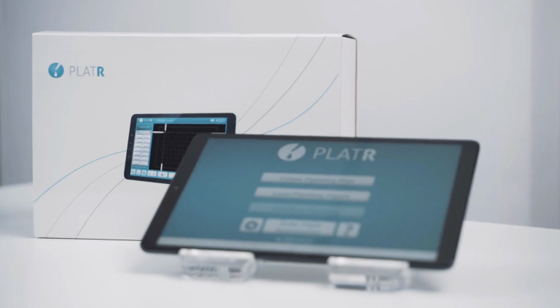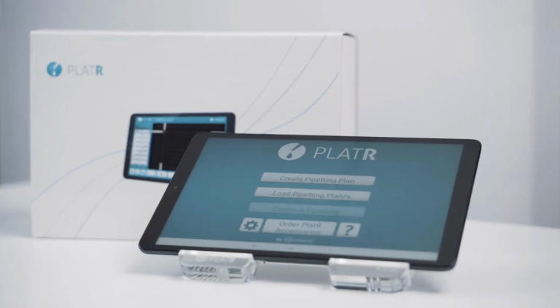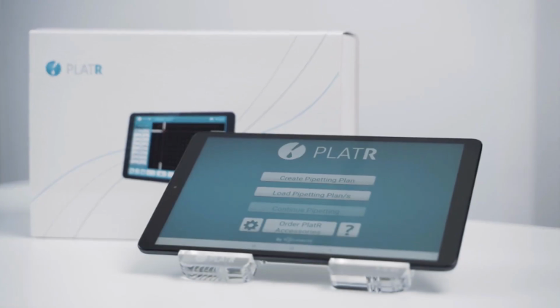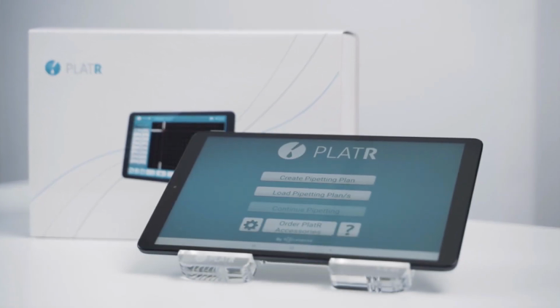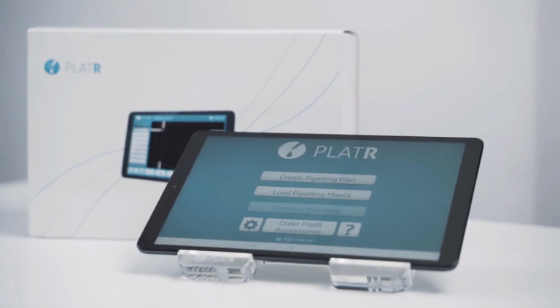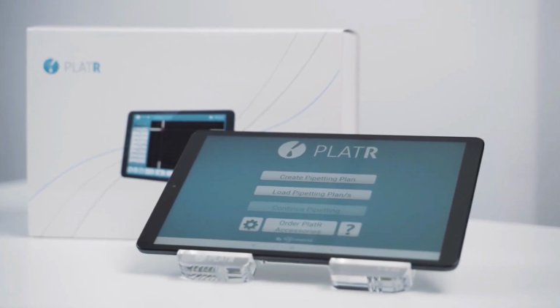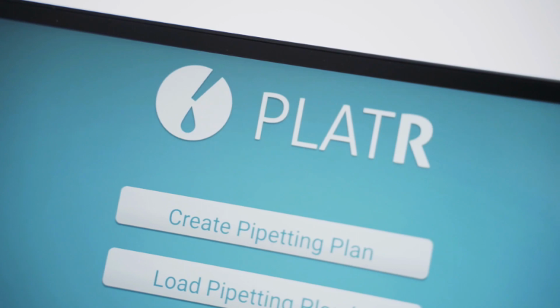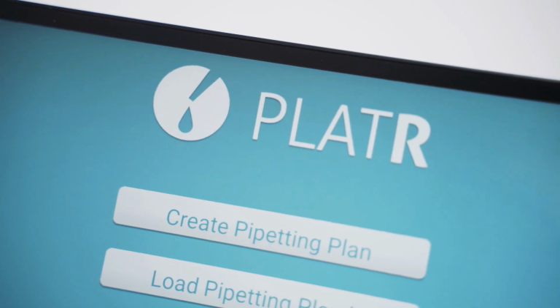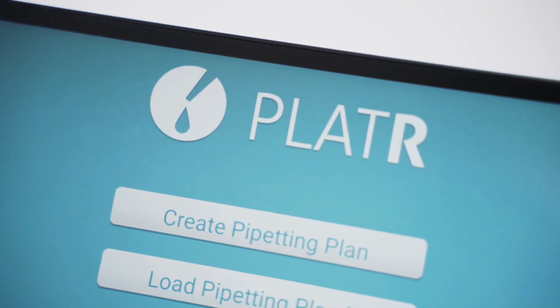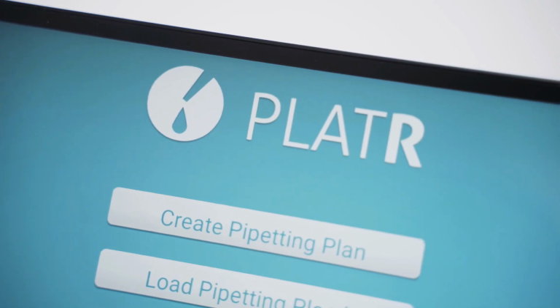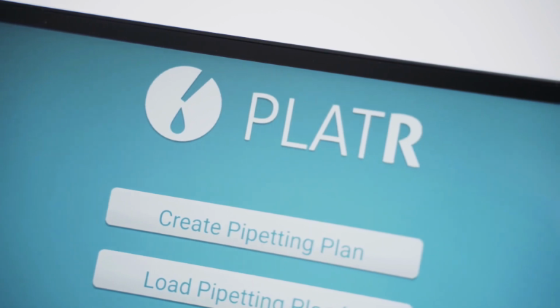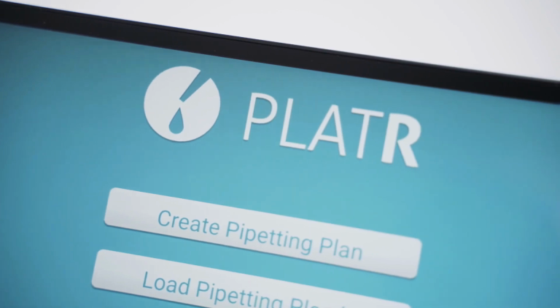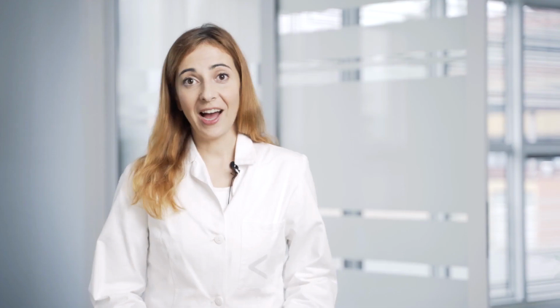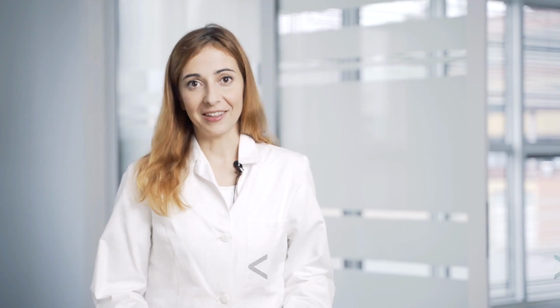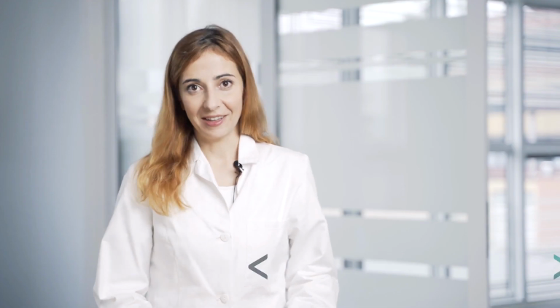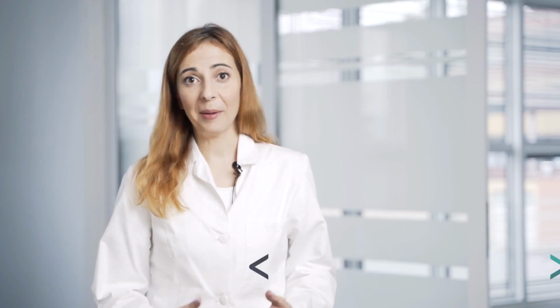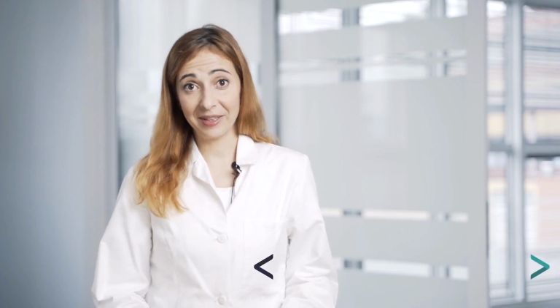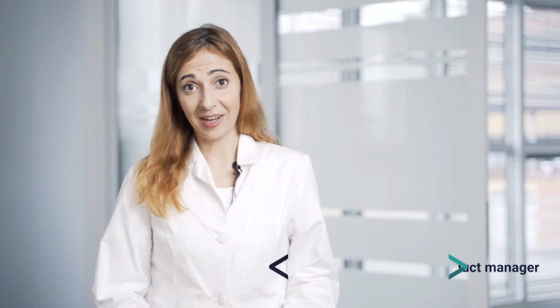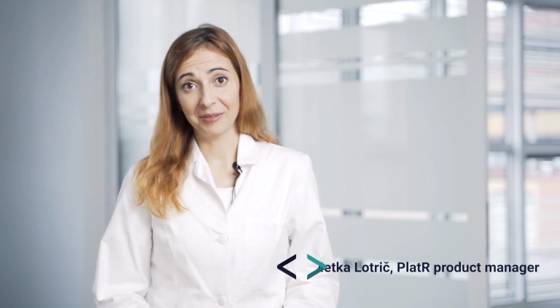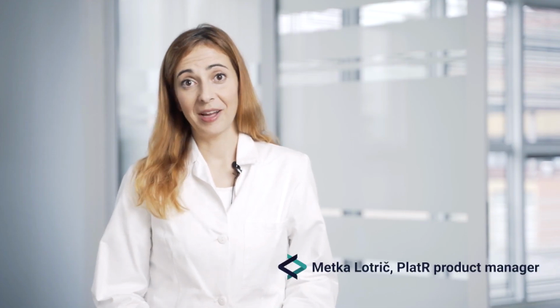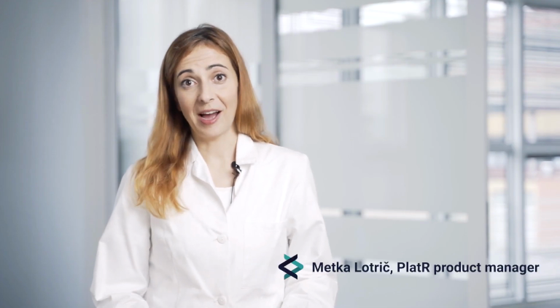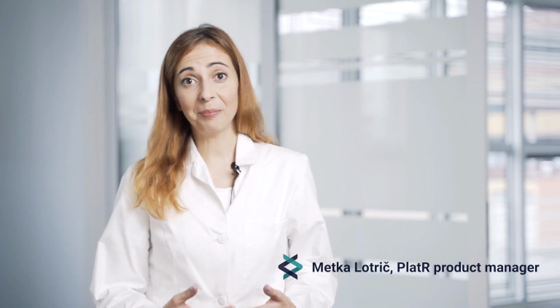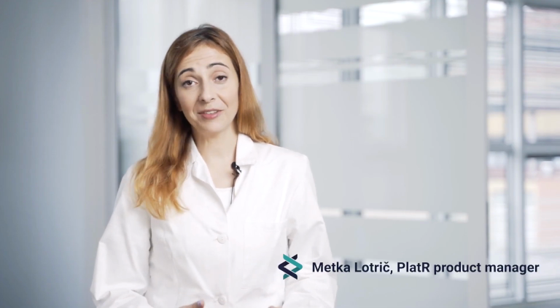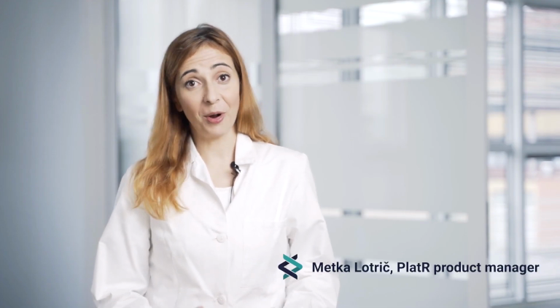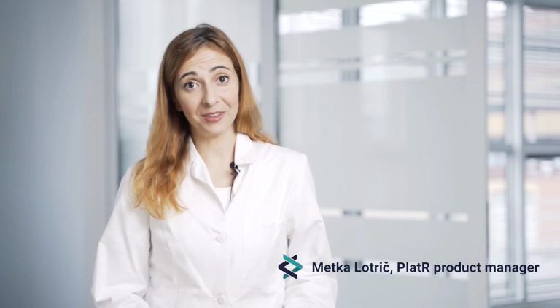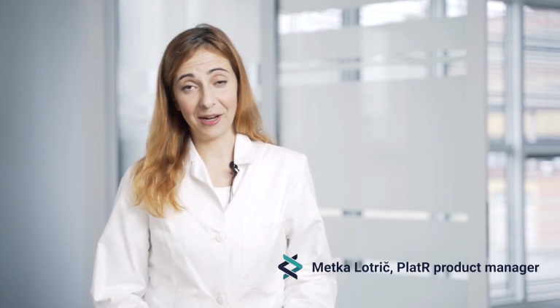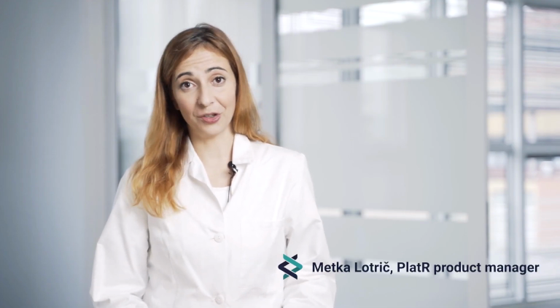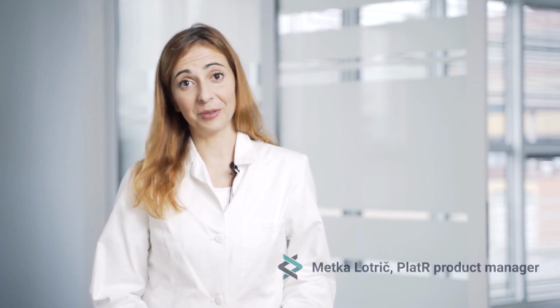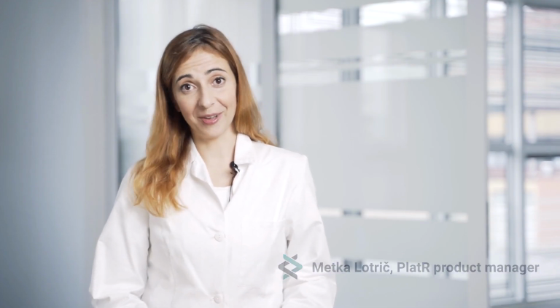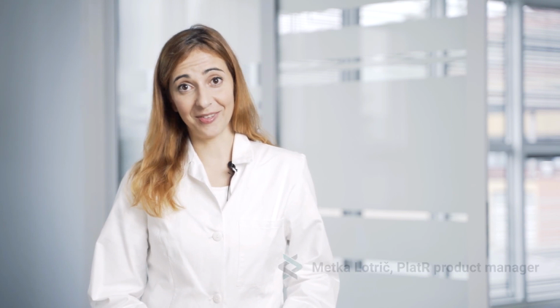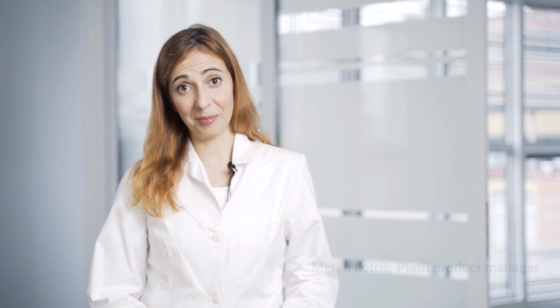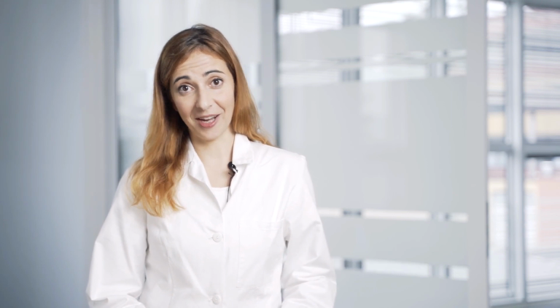That's why we created Plater. Hi, I'm Metka. I'm Plater product manager at Biosystemica.